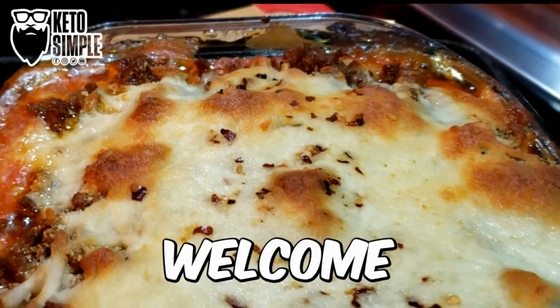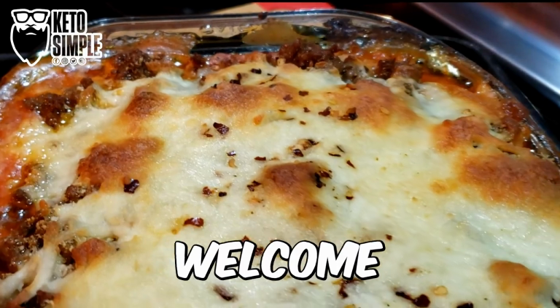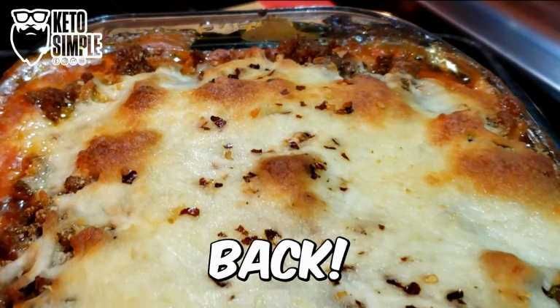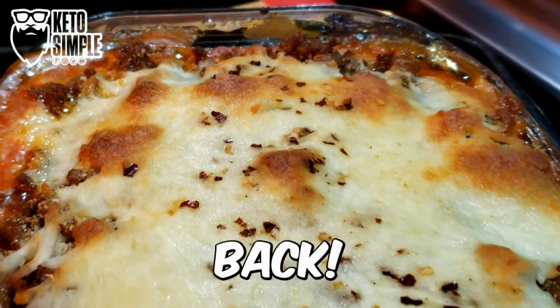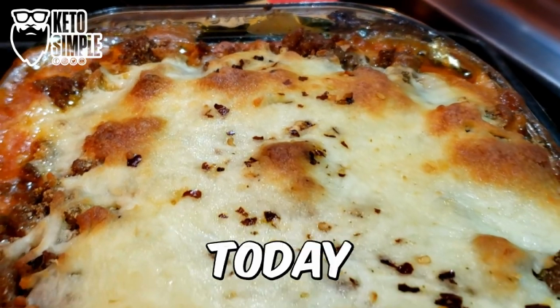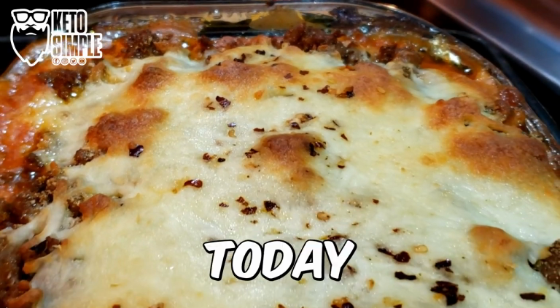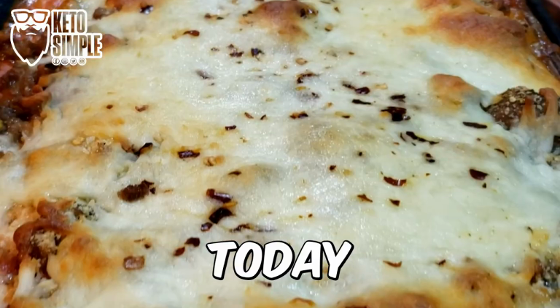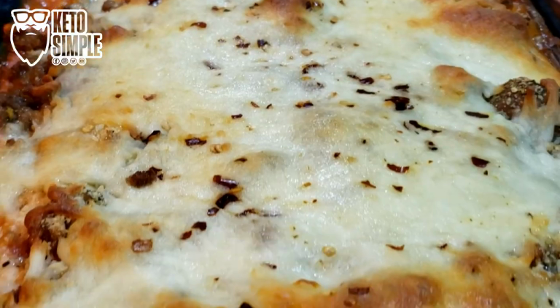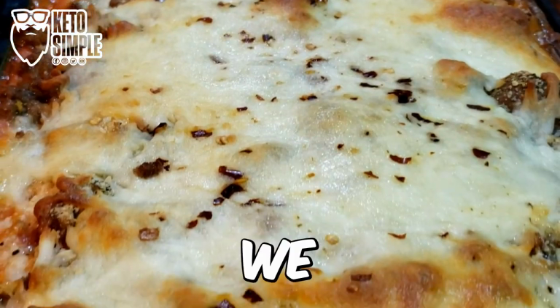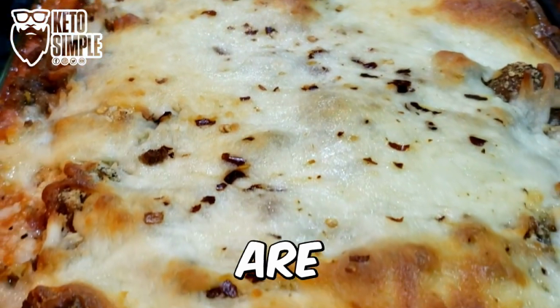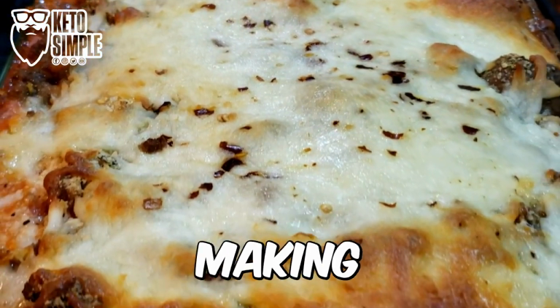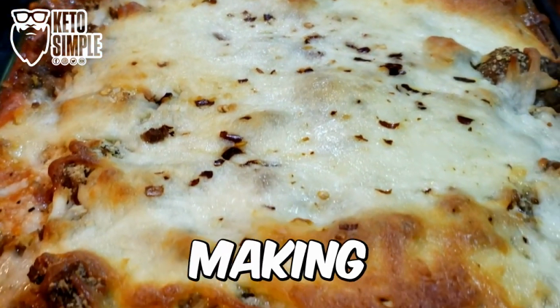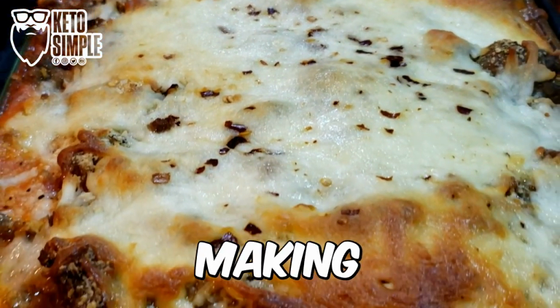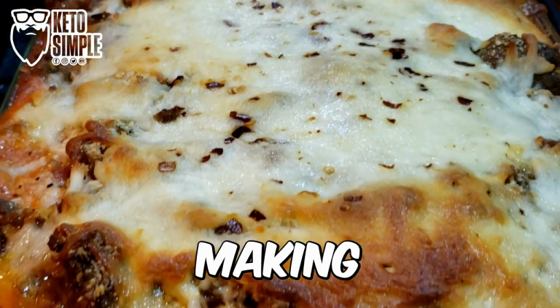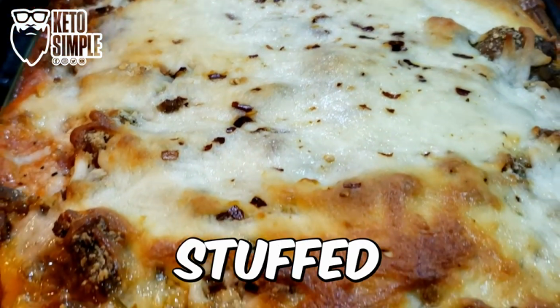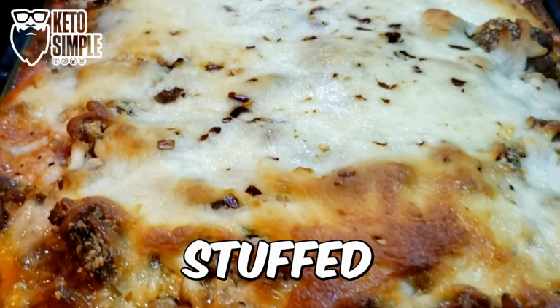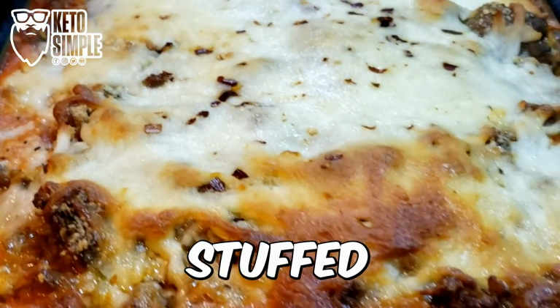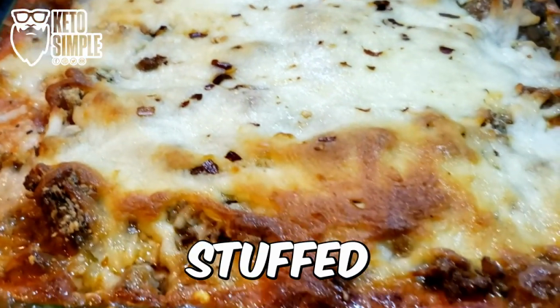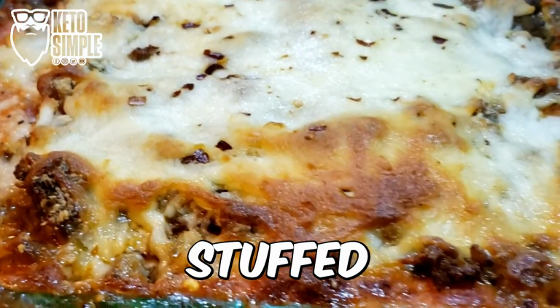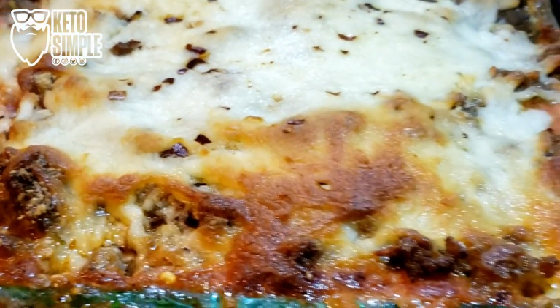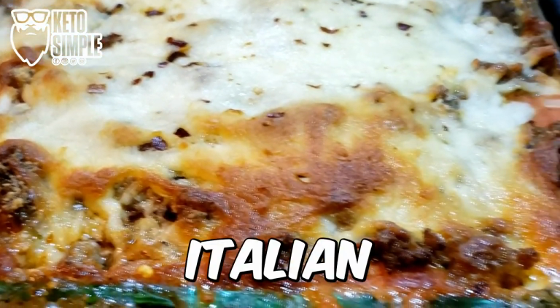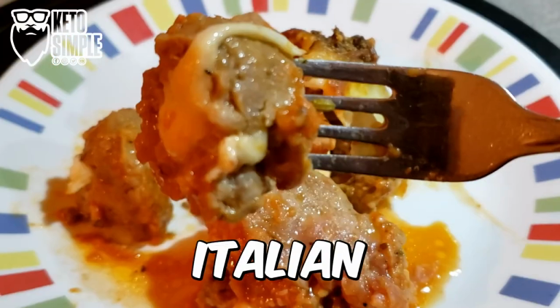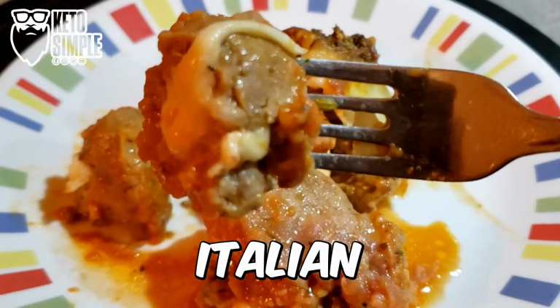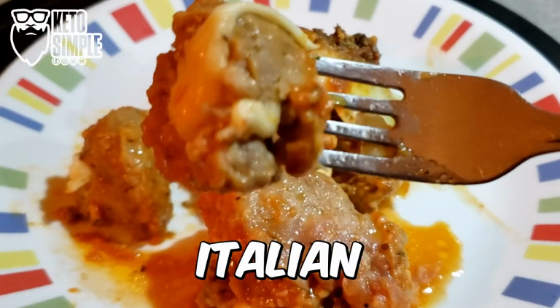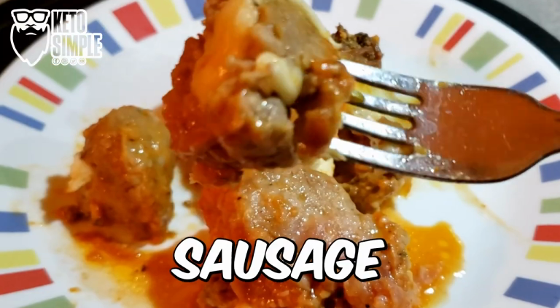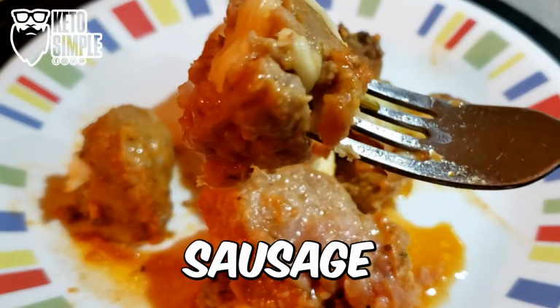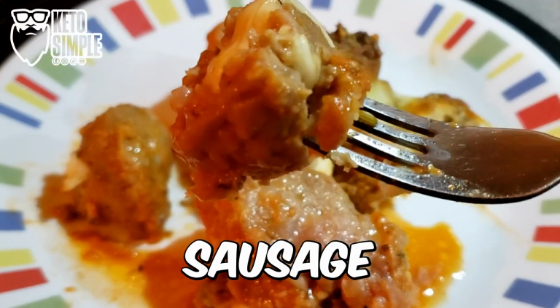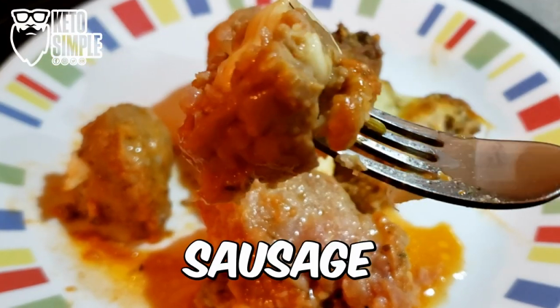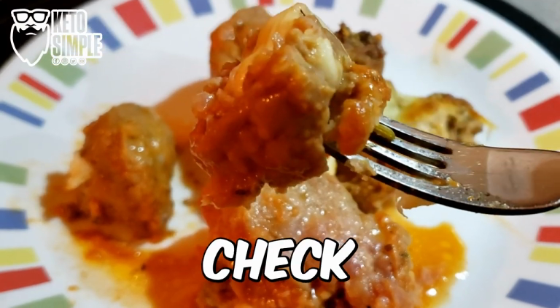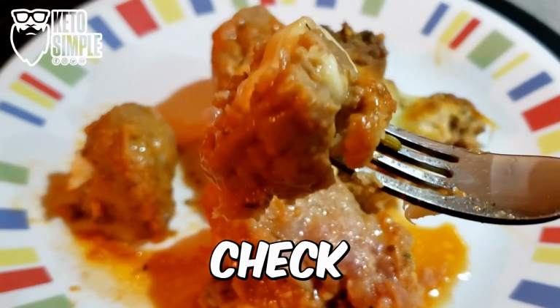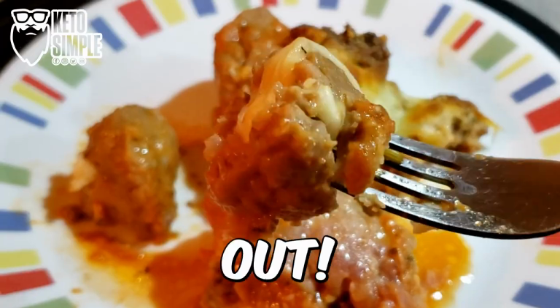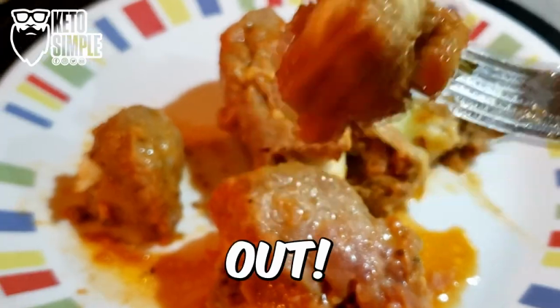Welcome back. Today we are making stuffed Italian sausage. Check it out.